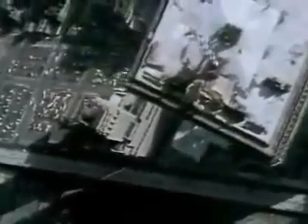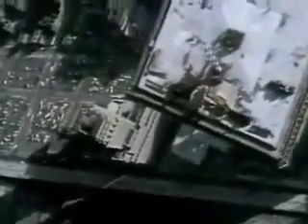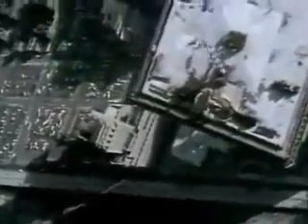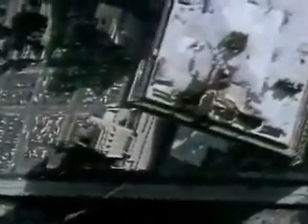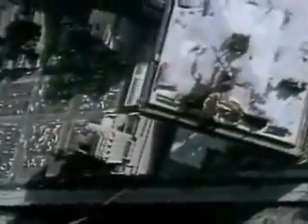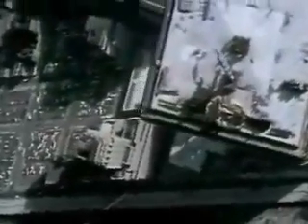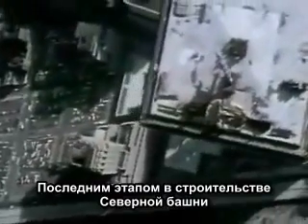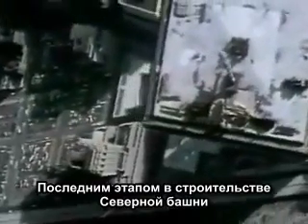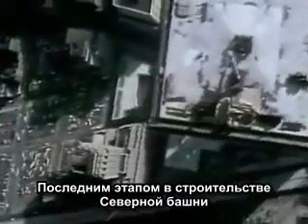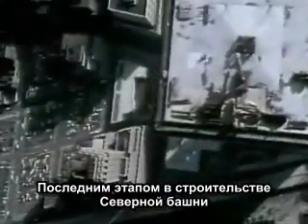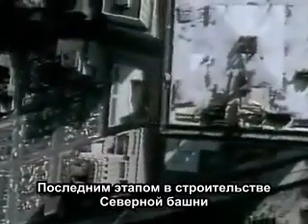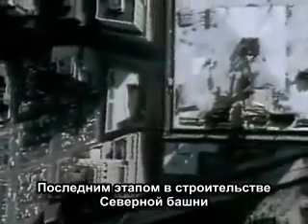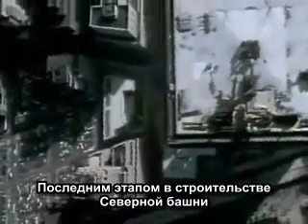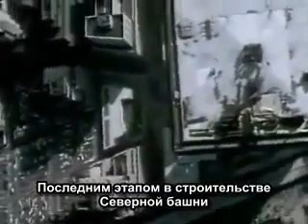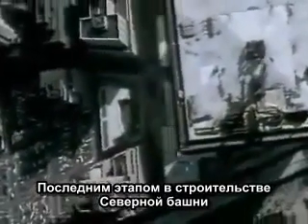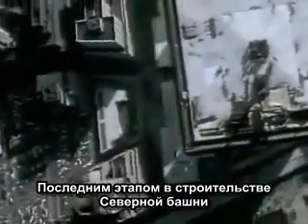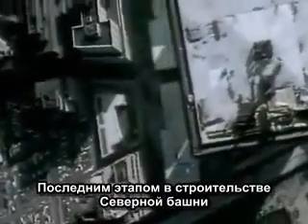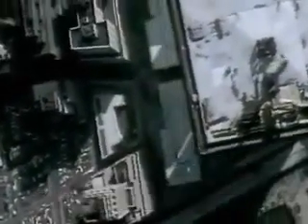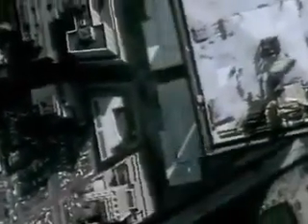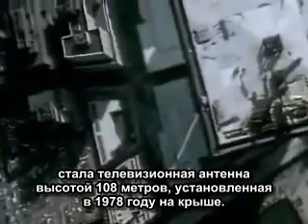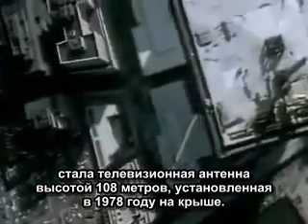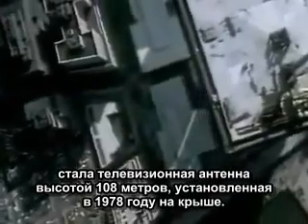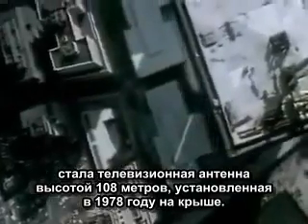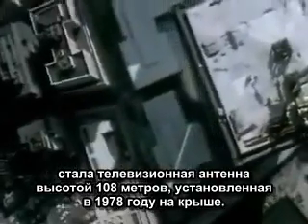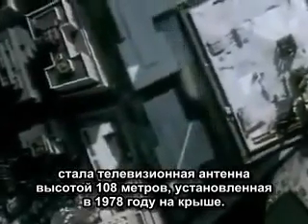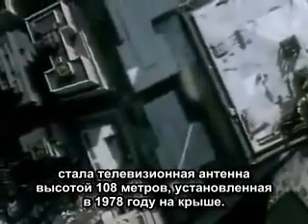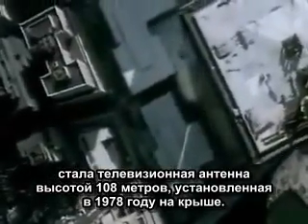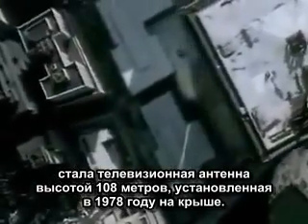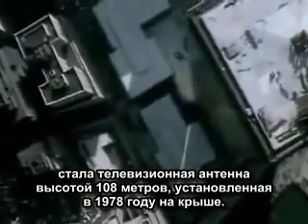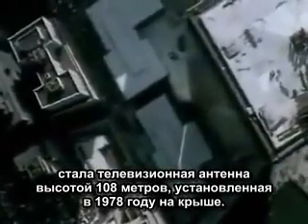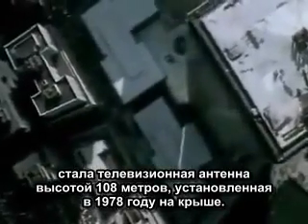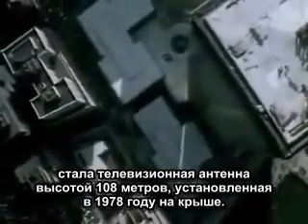A final addition to the north tower was a 360-foot television antenna, erected in 1978.